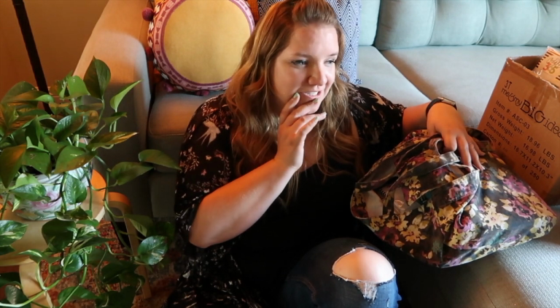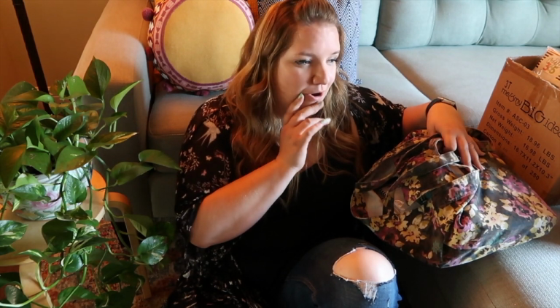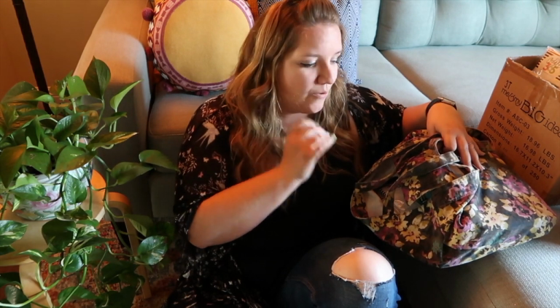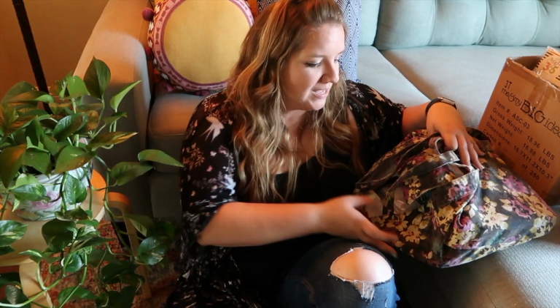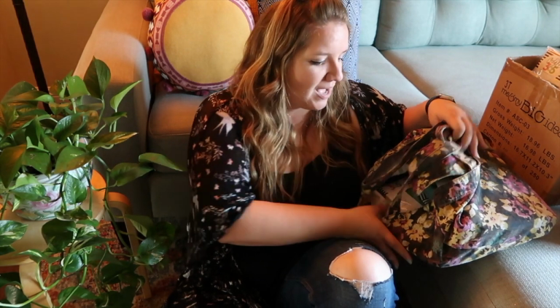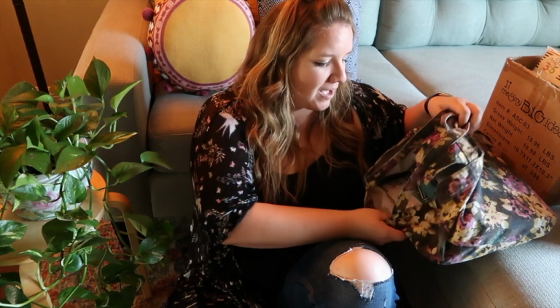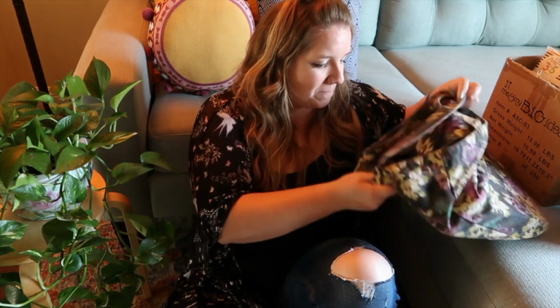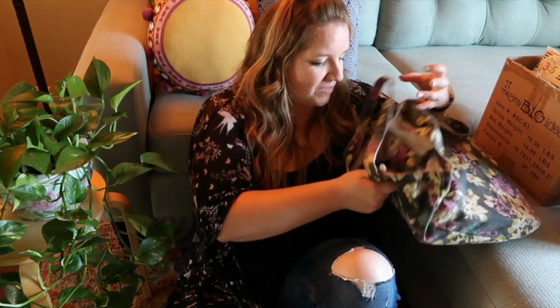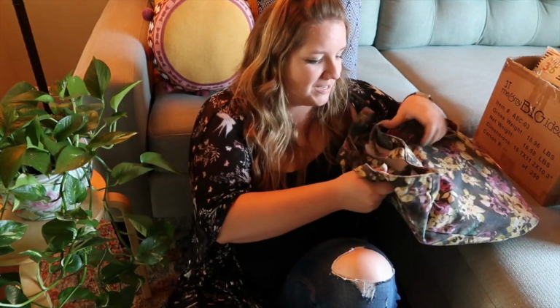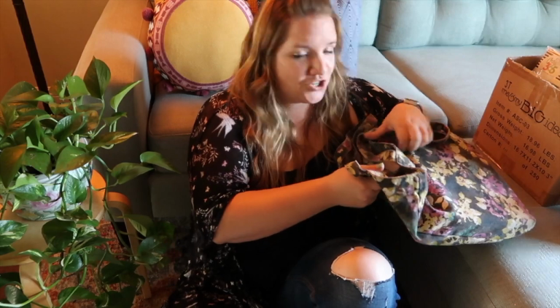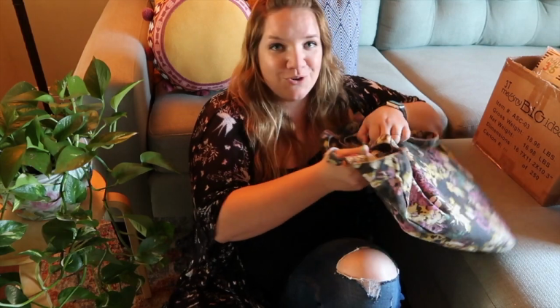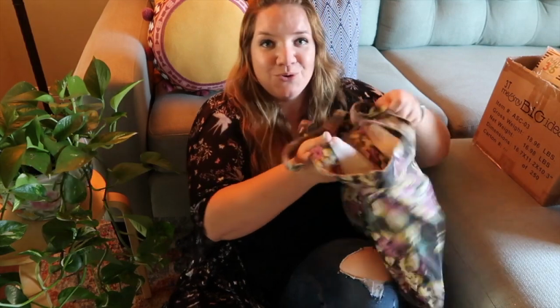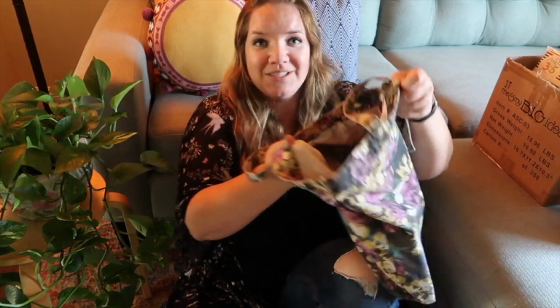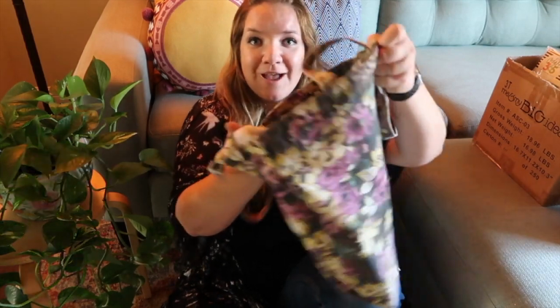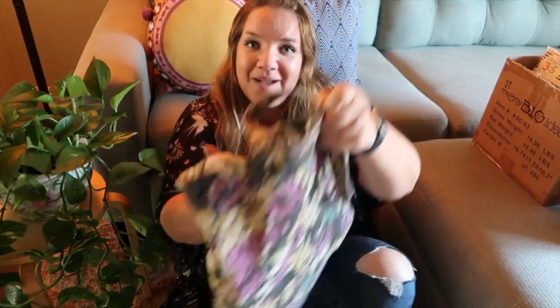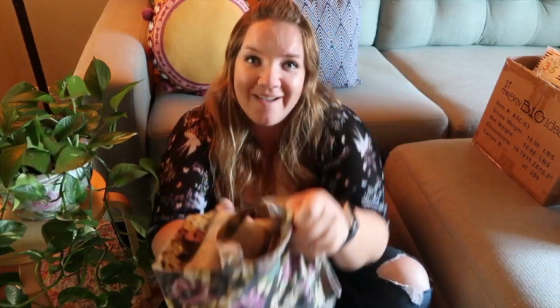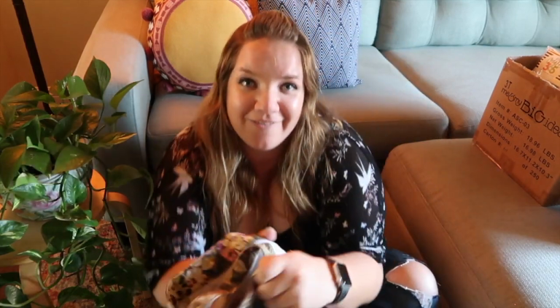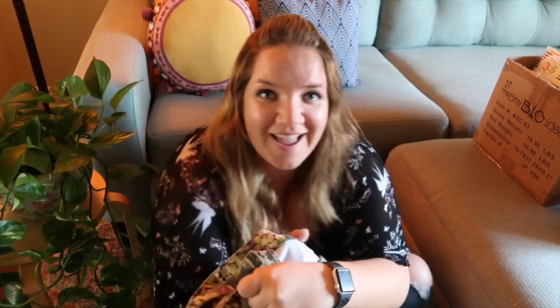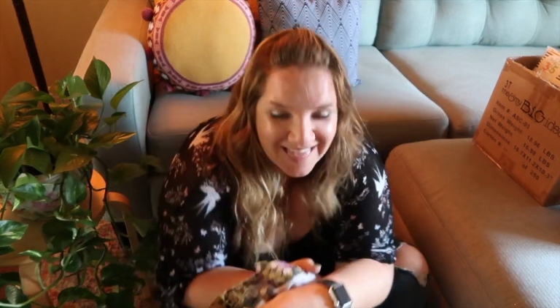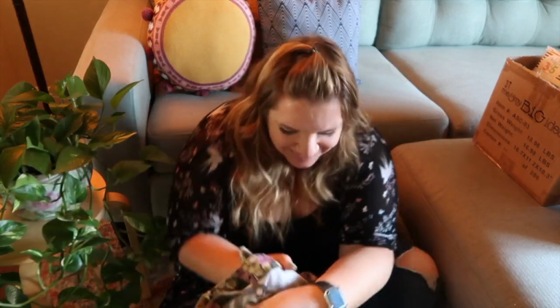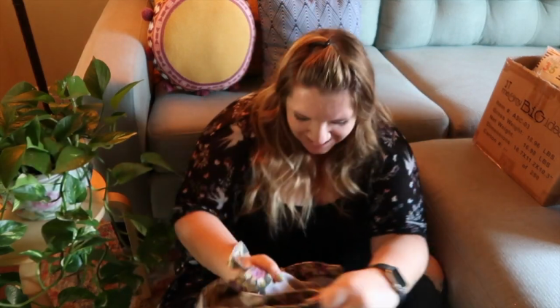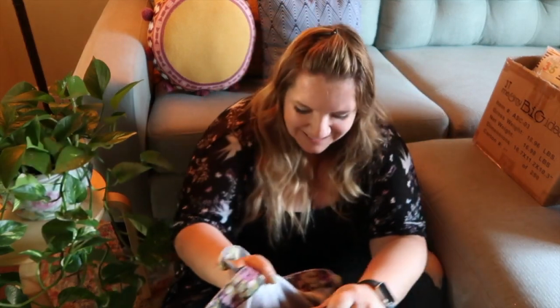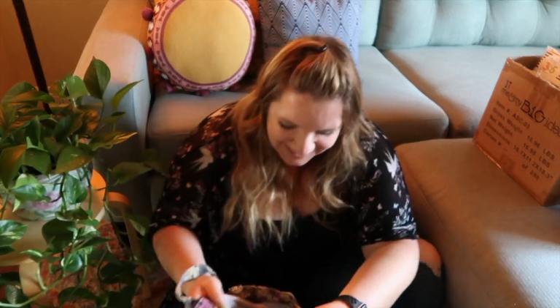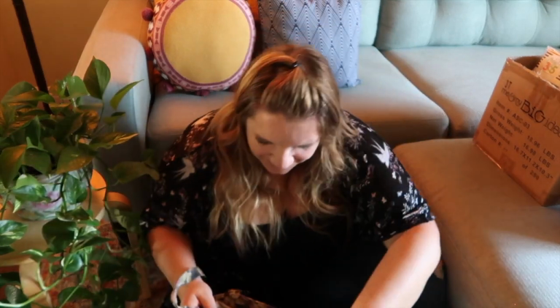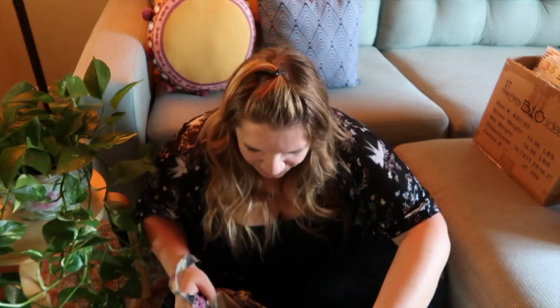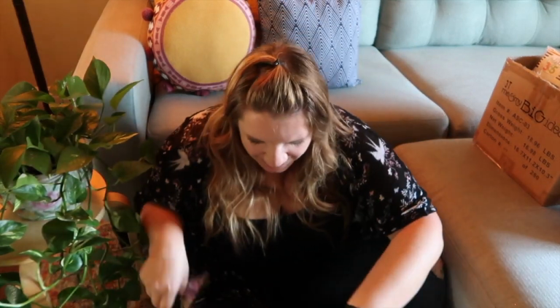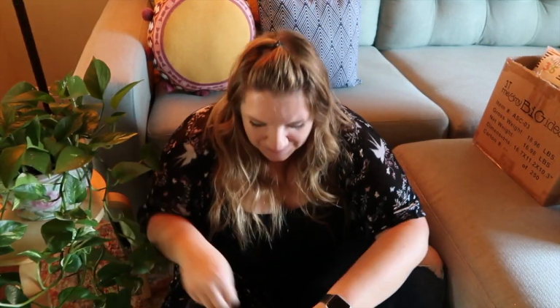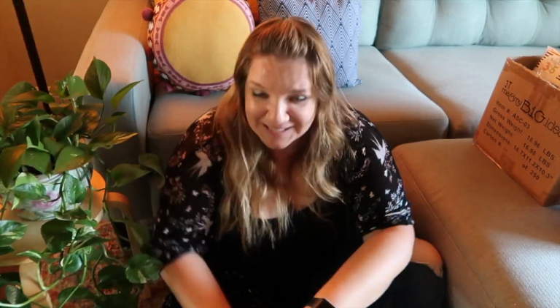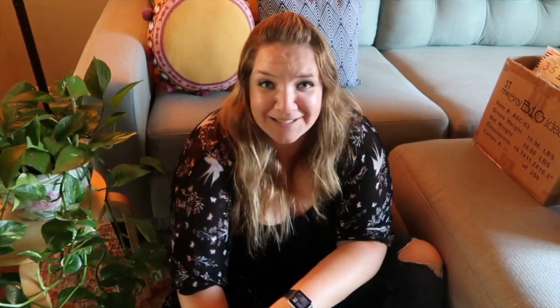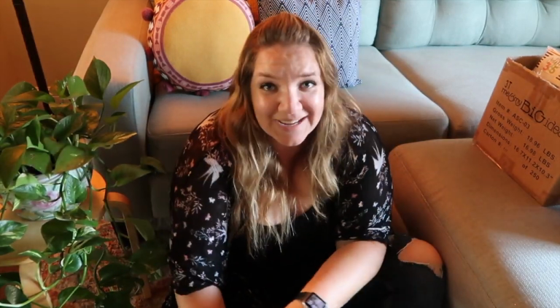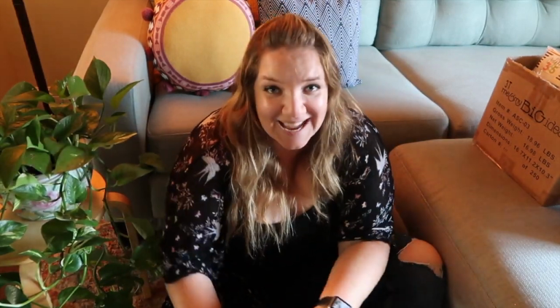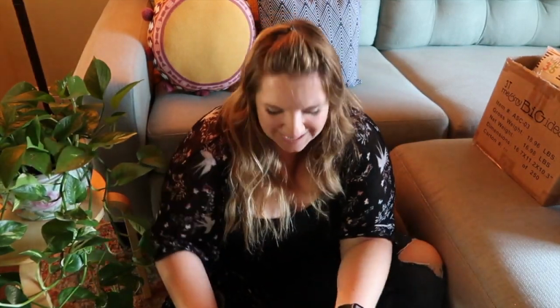Let me show you some of the things that I got, because I went a little crazy. In total, I spent $84. So let me show you some of the things, because it's so exciting.